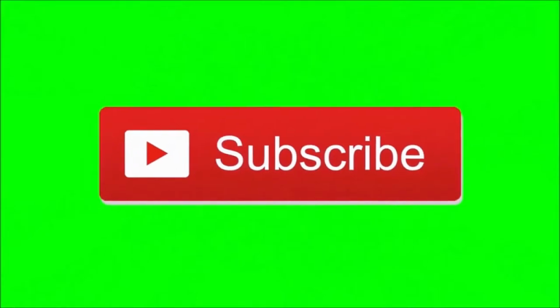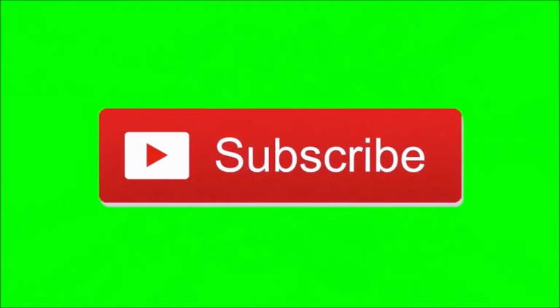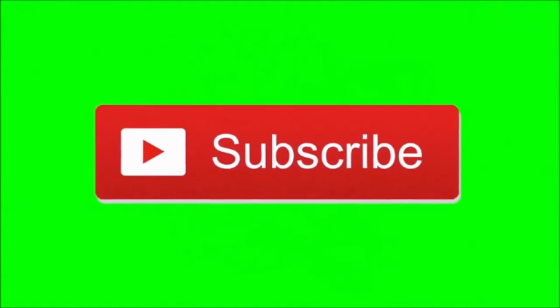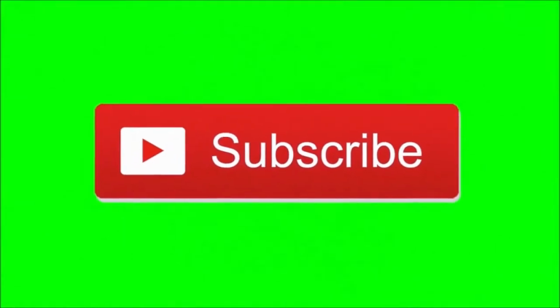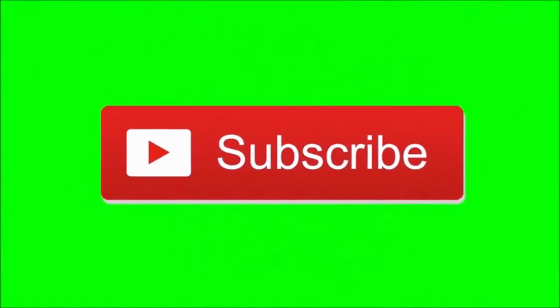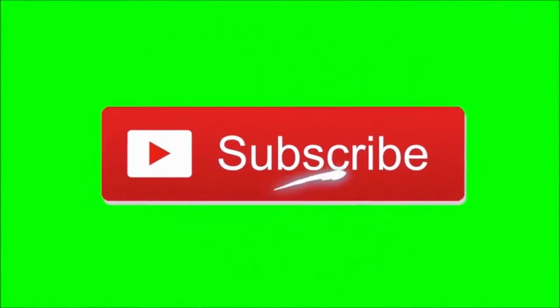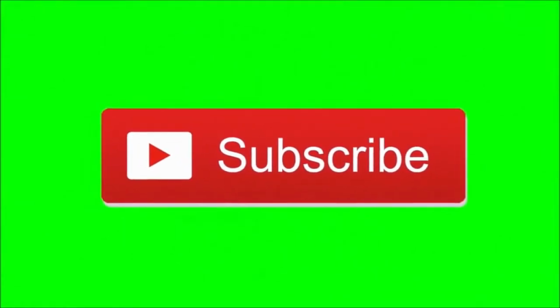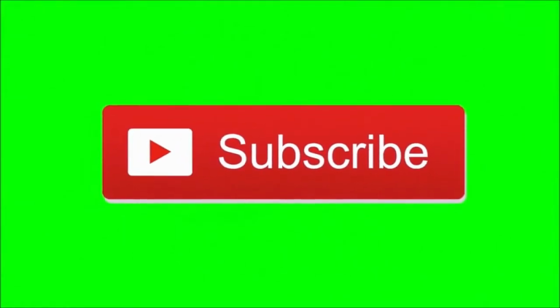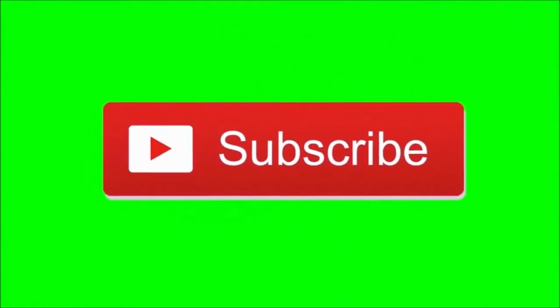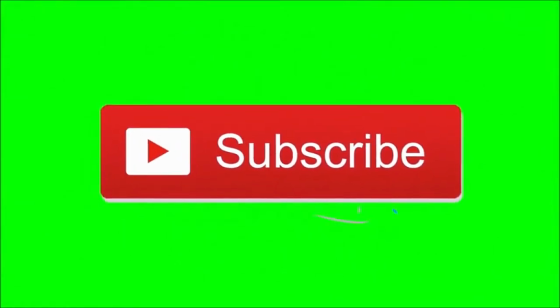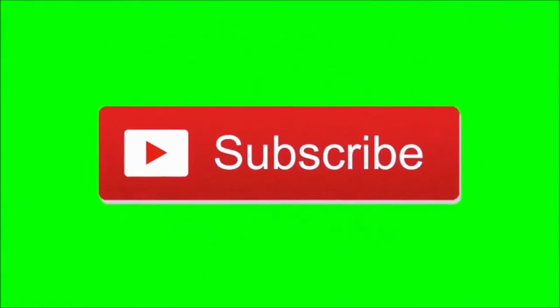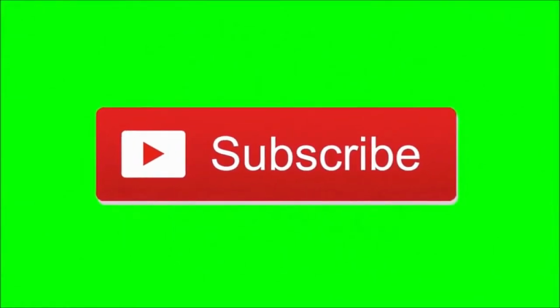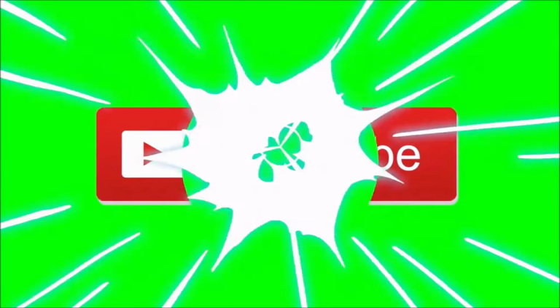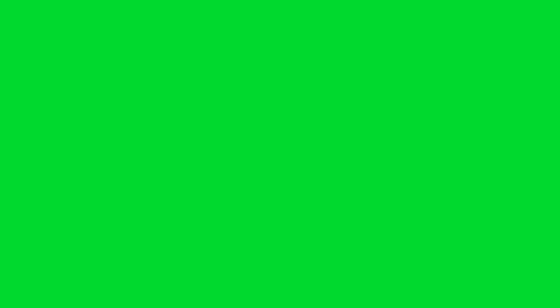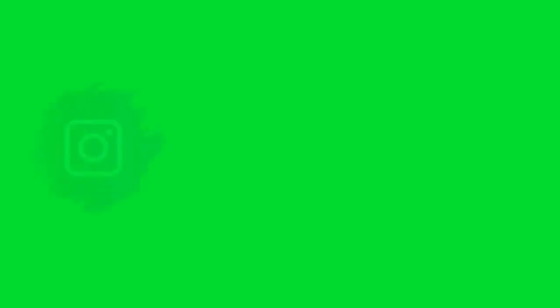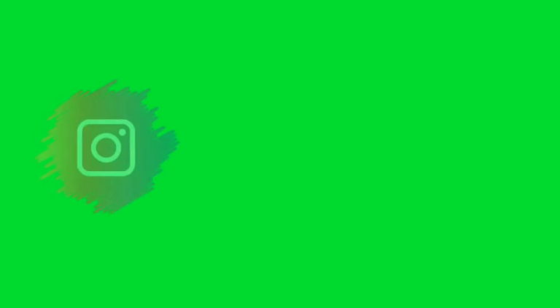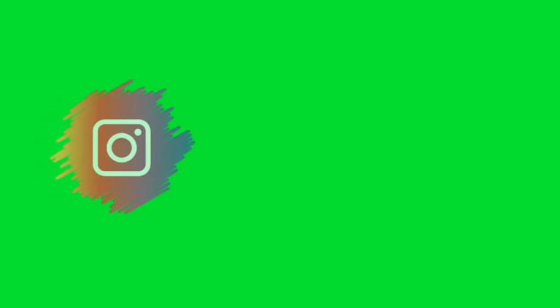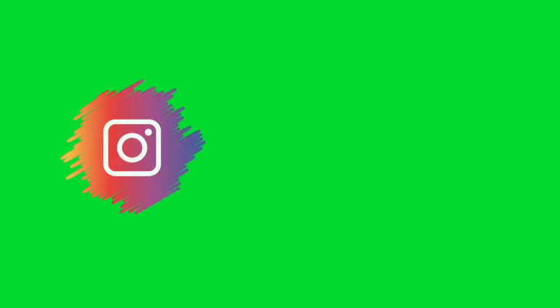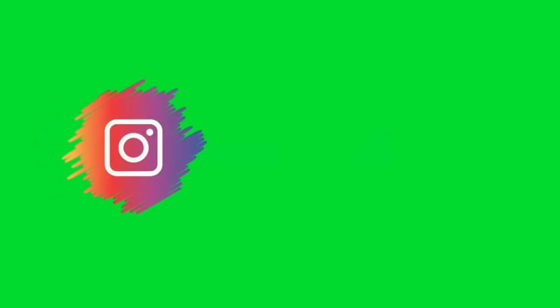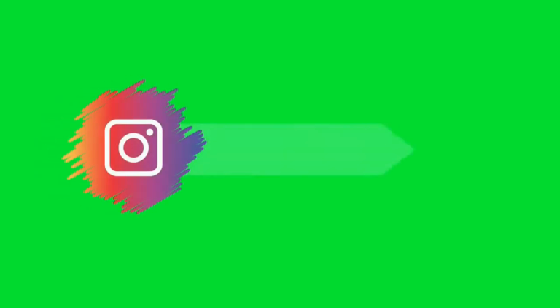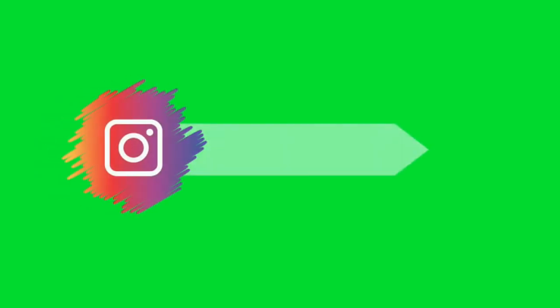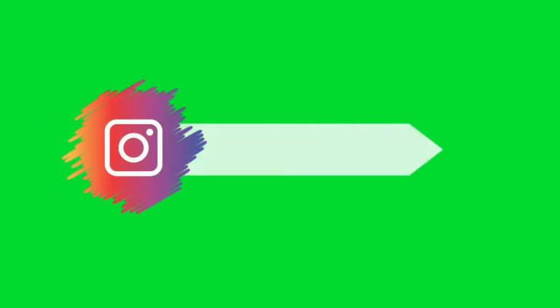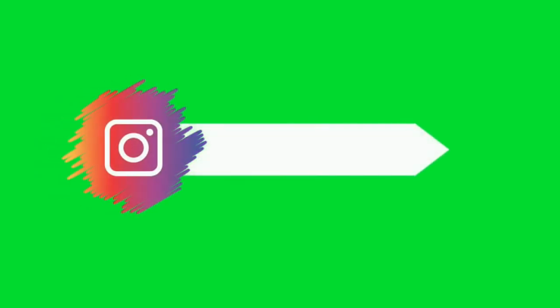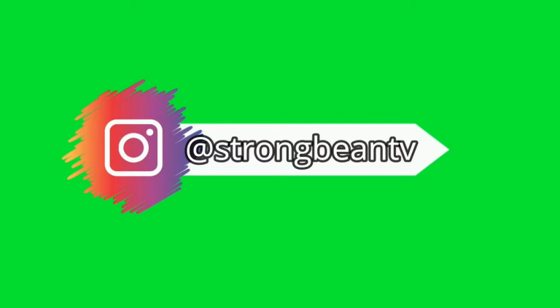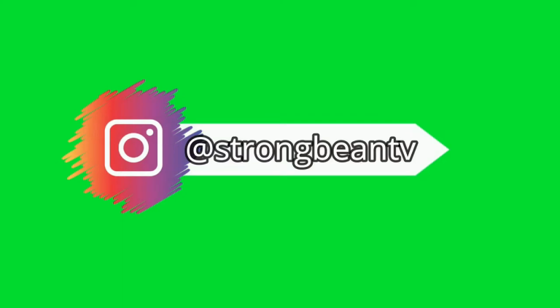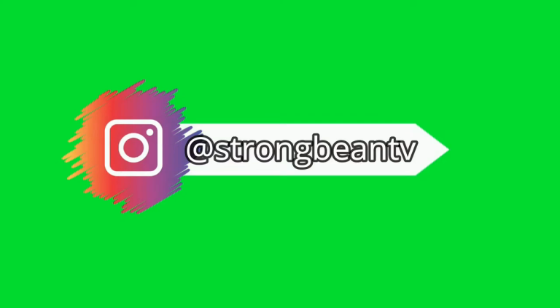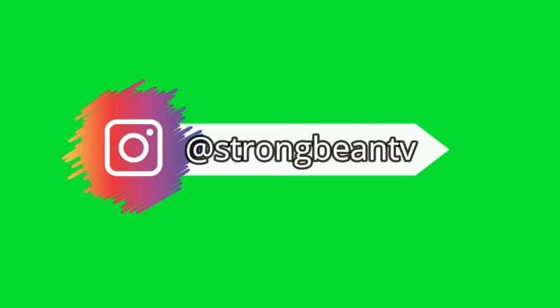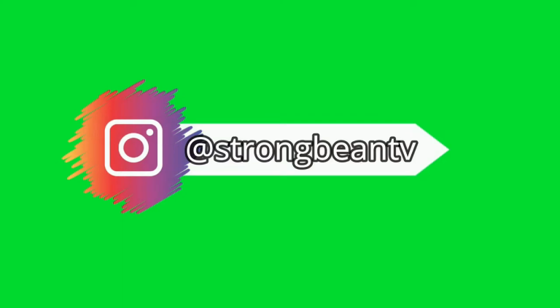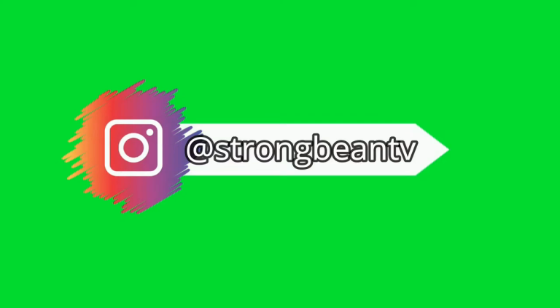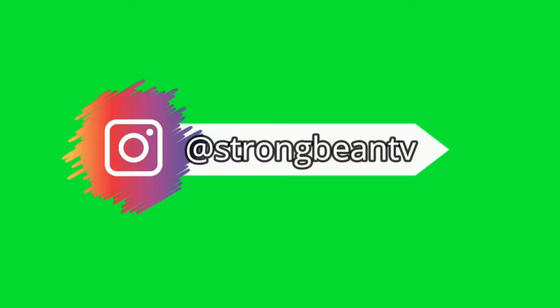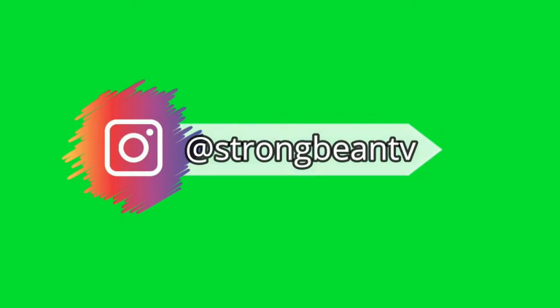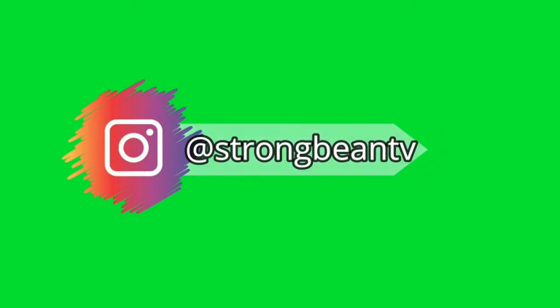Before we start this video guys, be sure to subscribe to the channel and also be sure to follow me on Instagram for updates and more. Let's go!